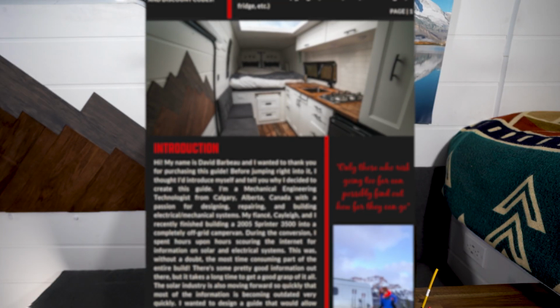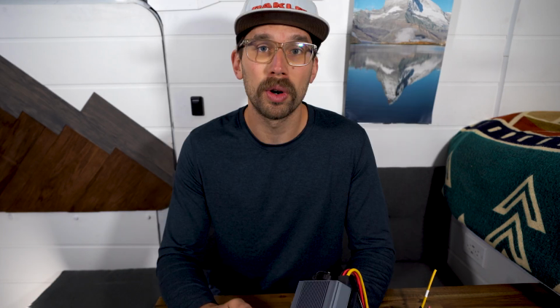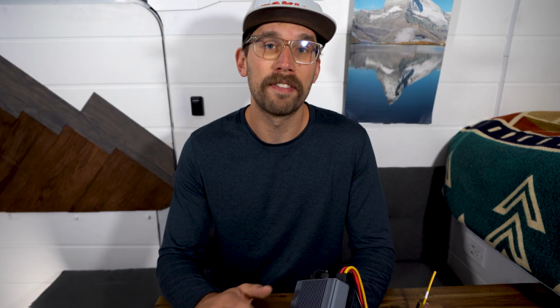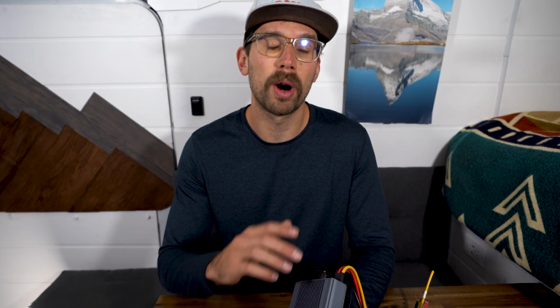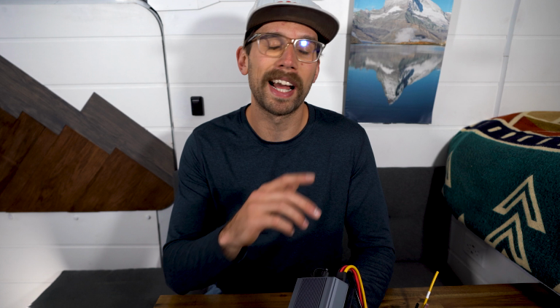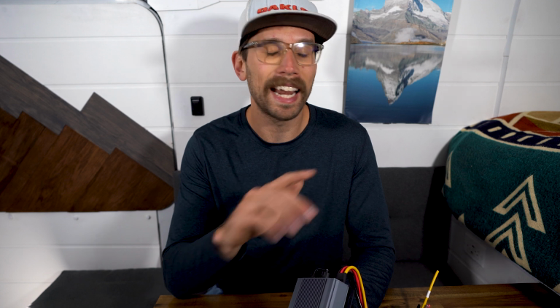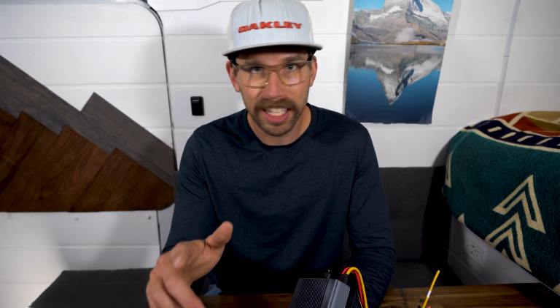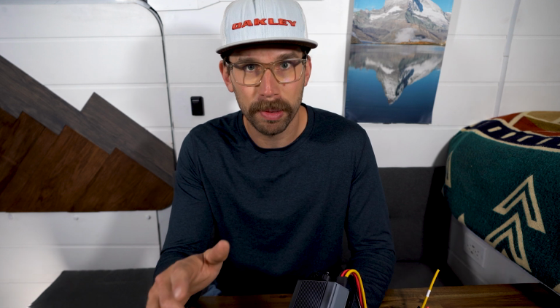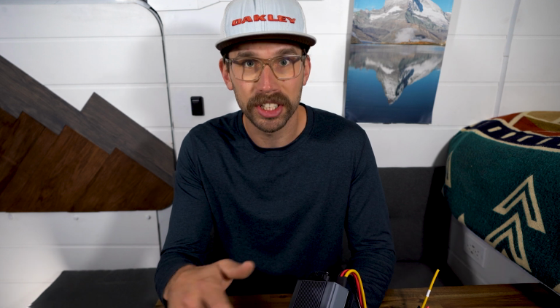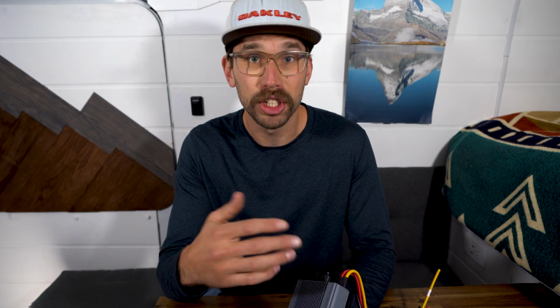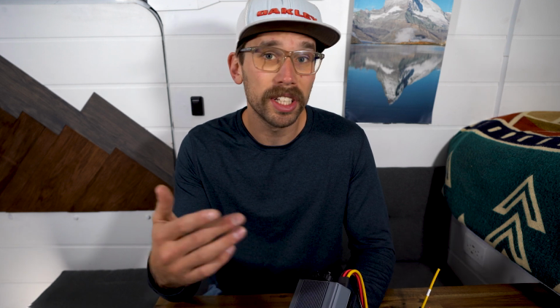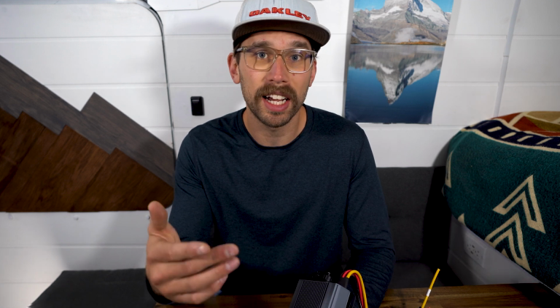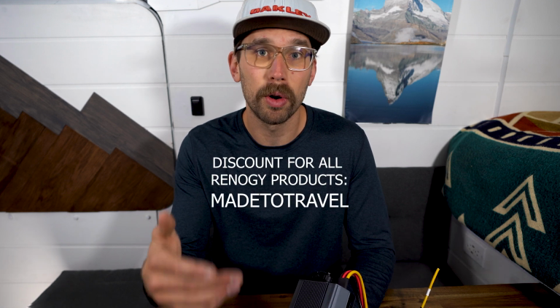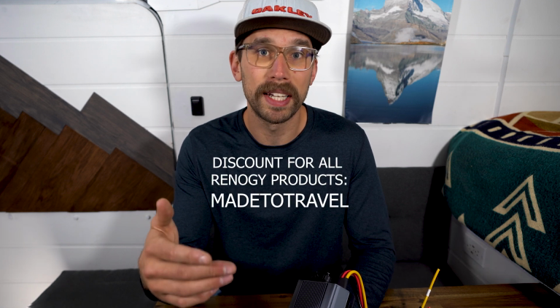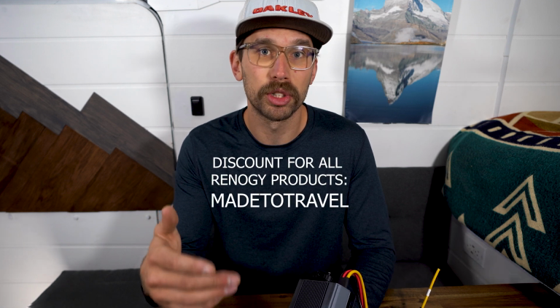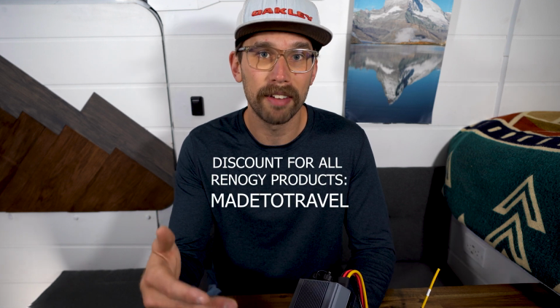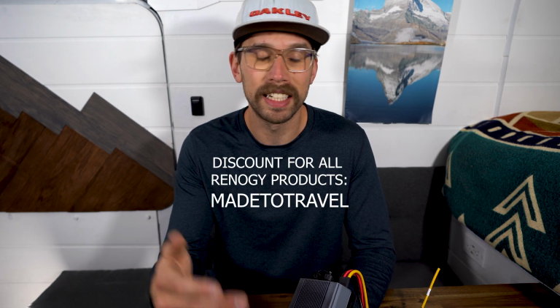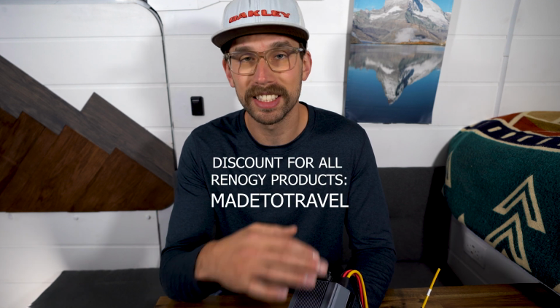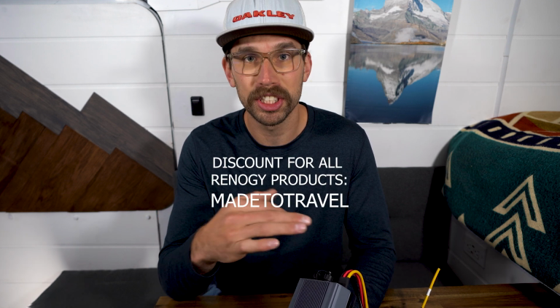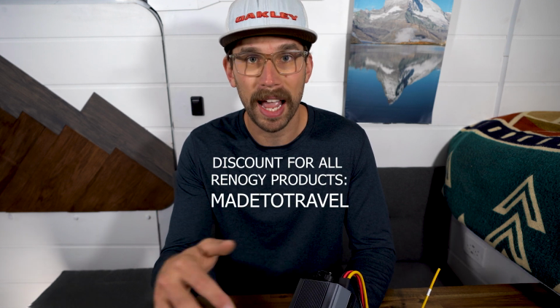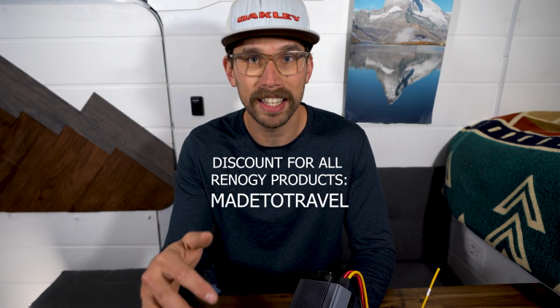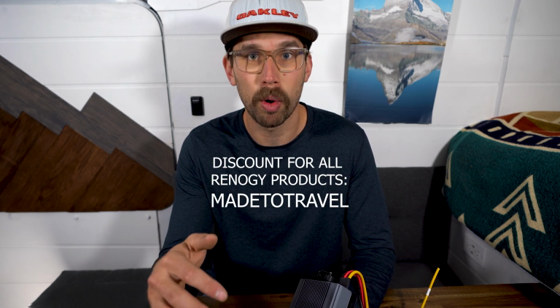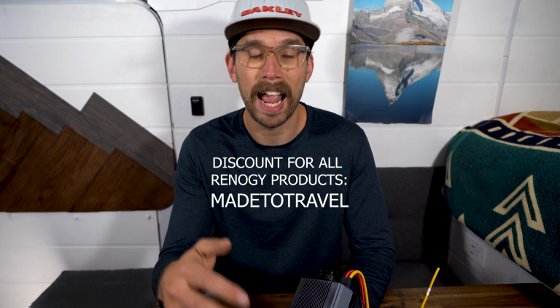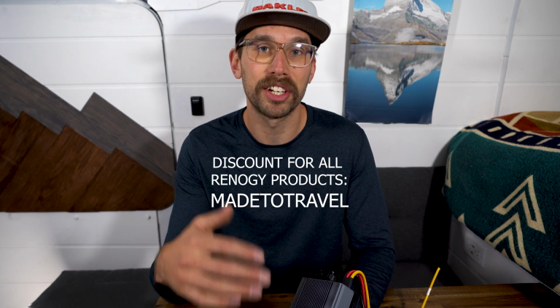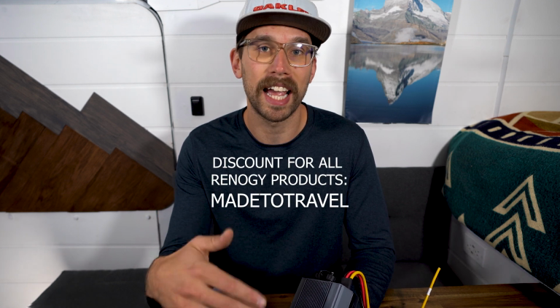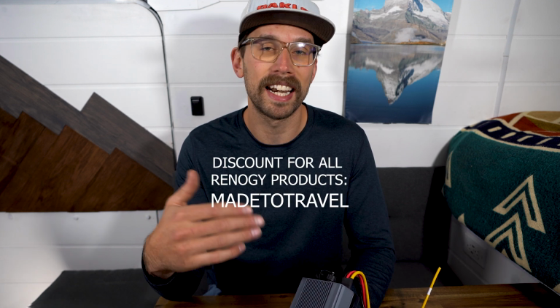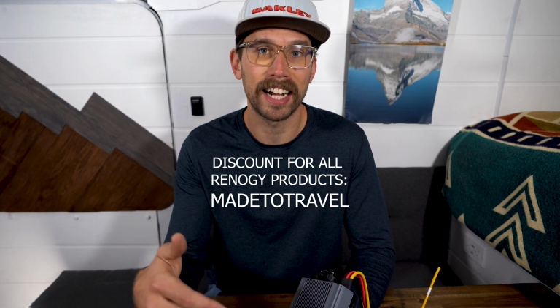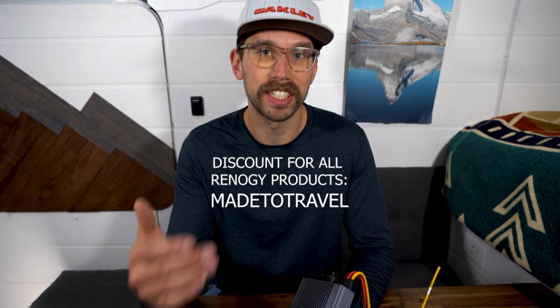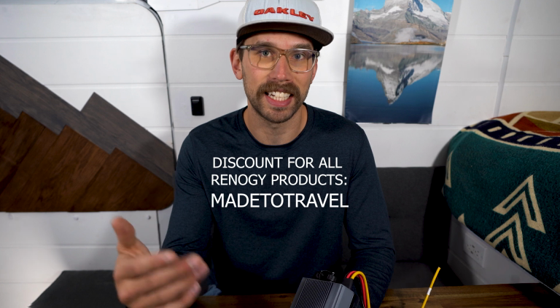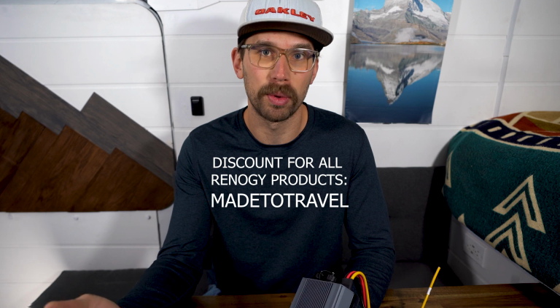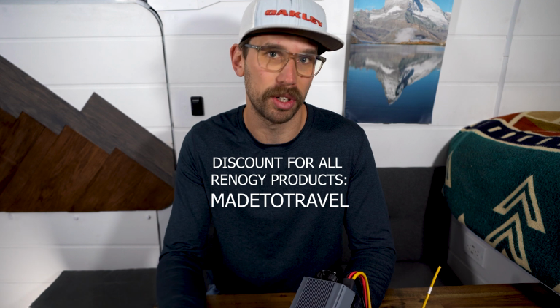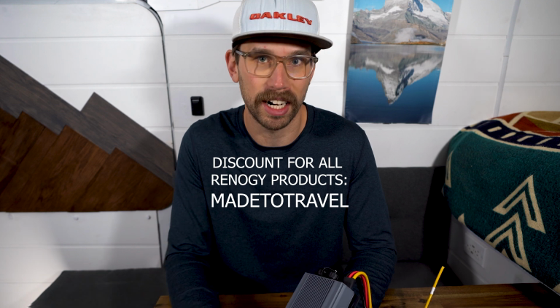Also, if you are buying anything from Renogy, use the discount code 'metotravel'. It doesn't cost you anything more and you'll get an extra discount when you go to checkout.